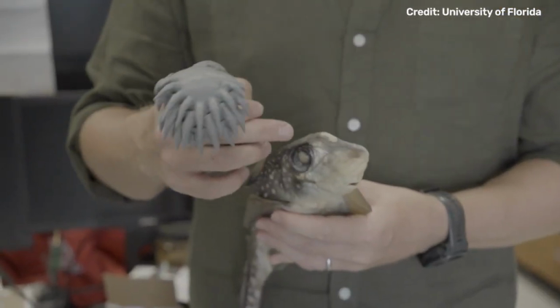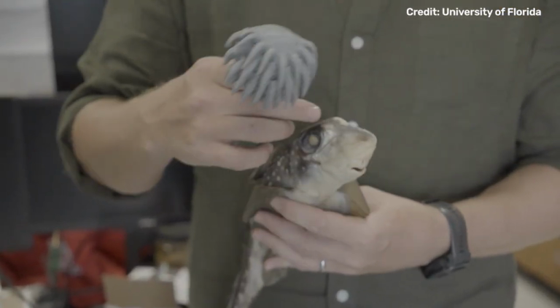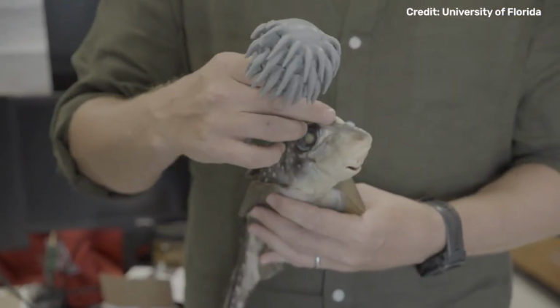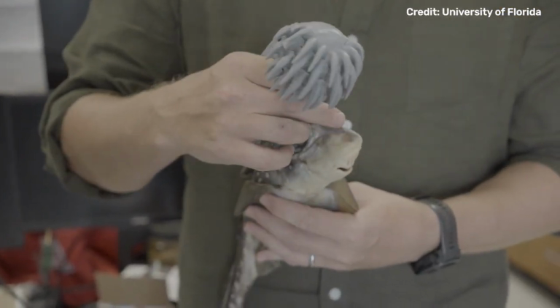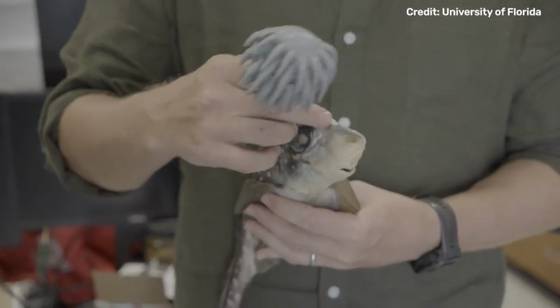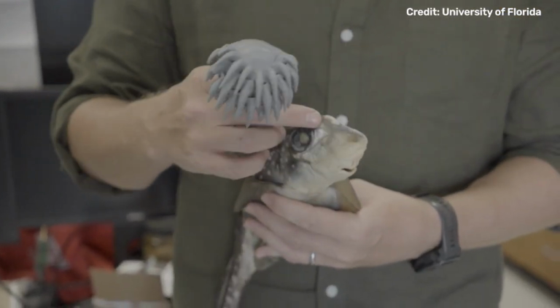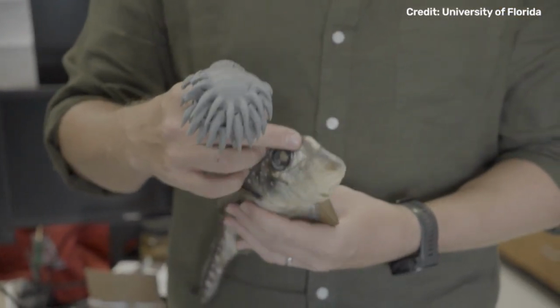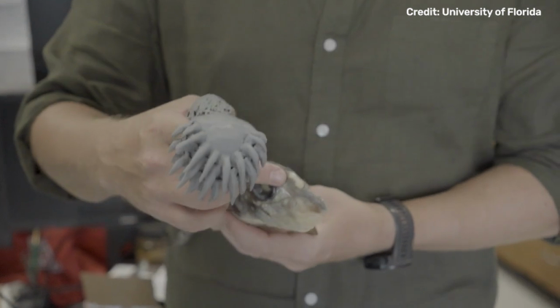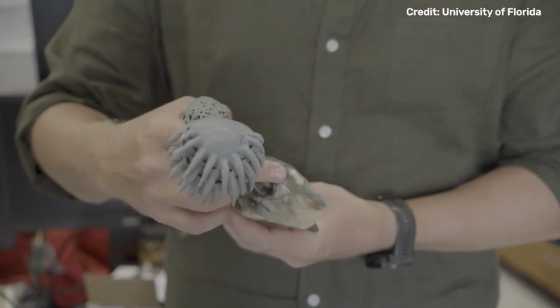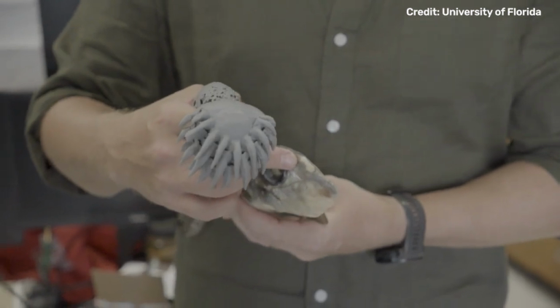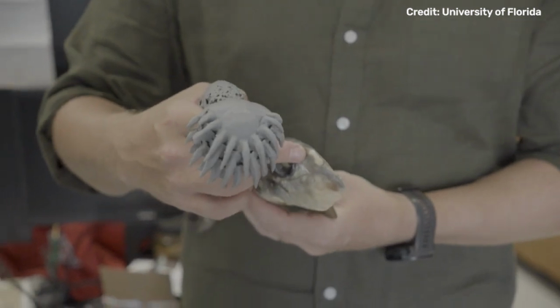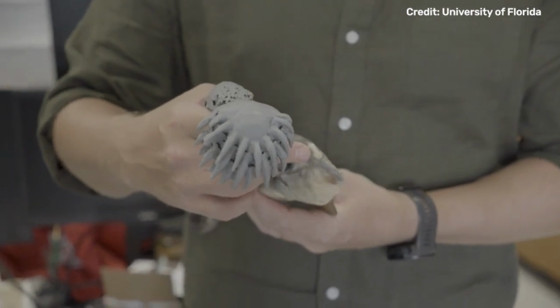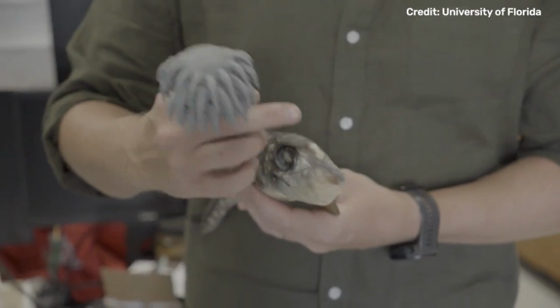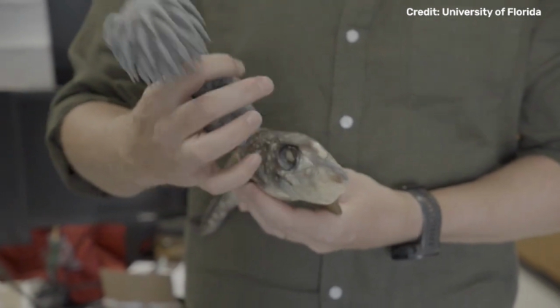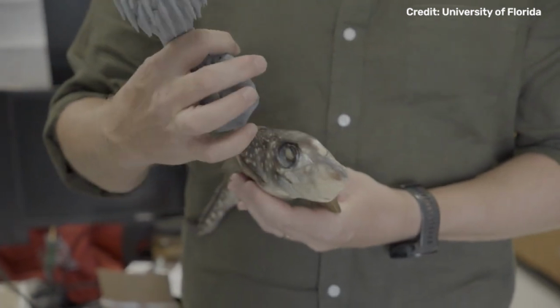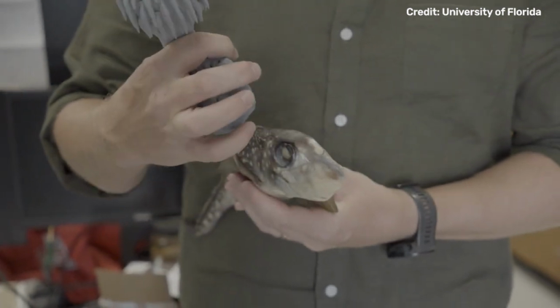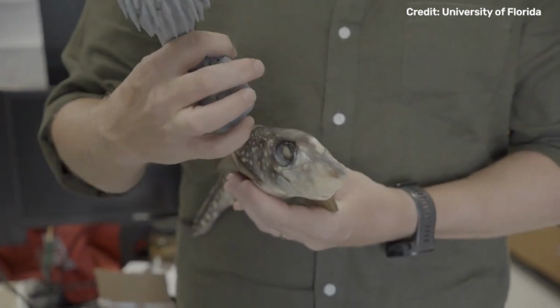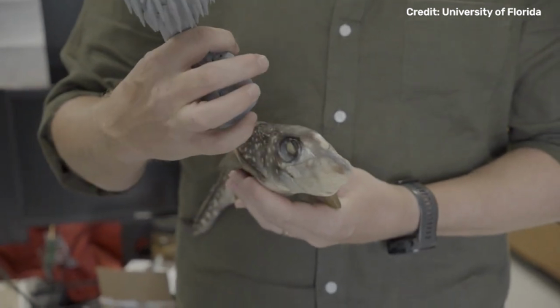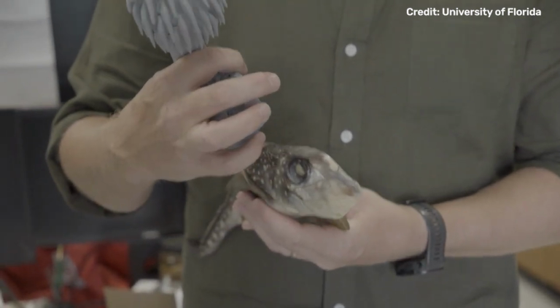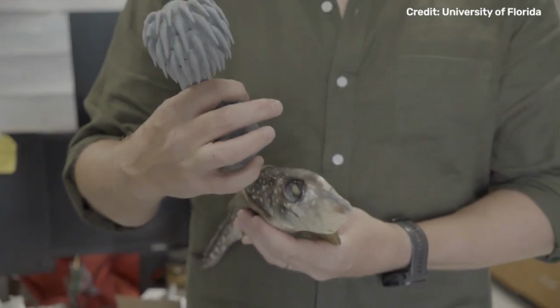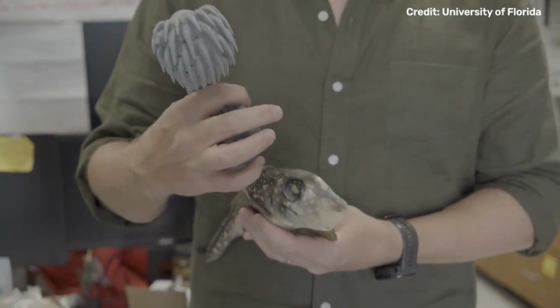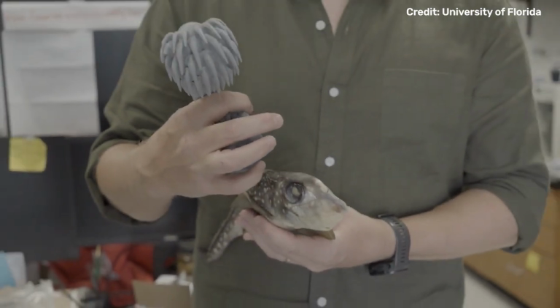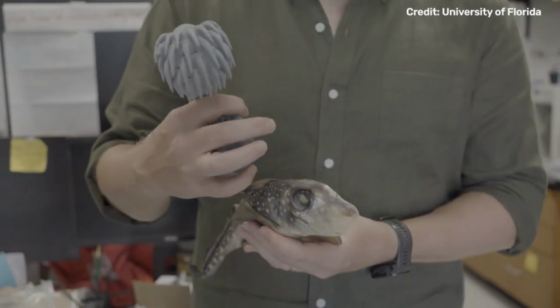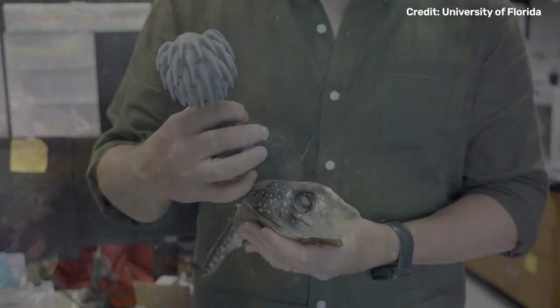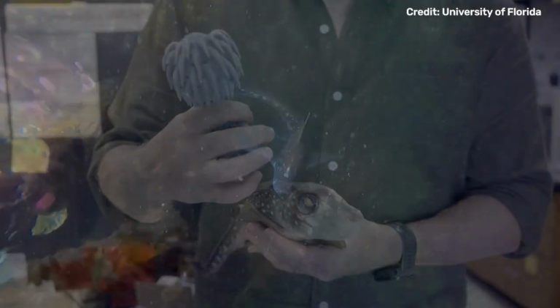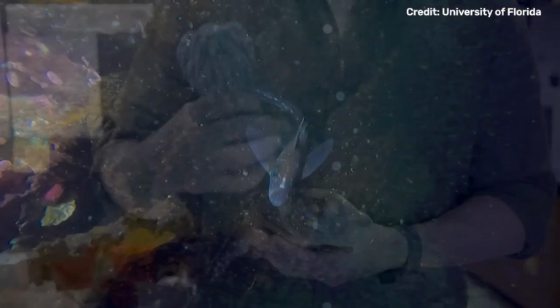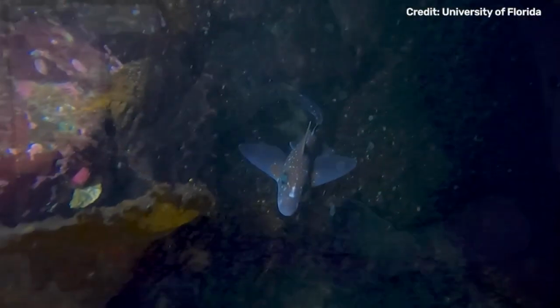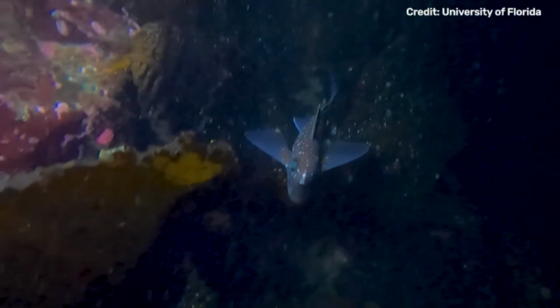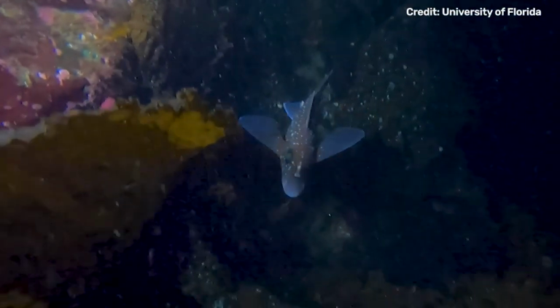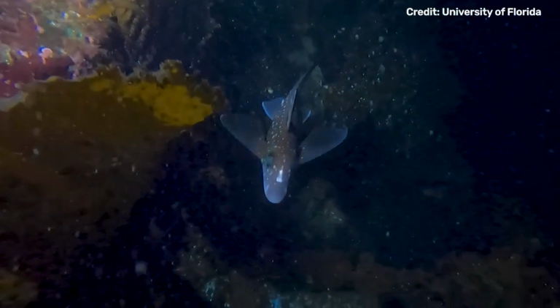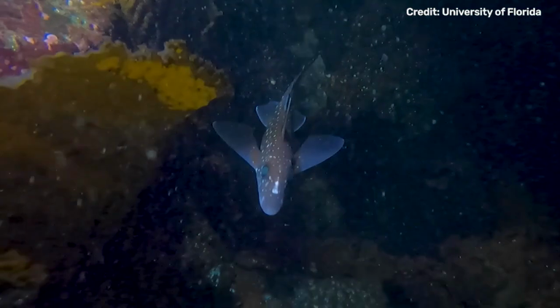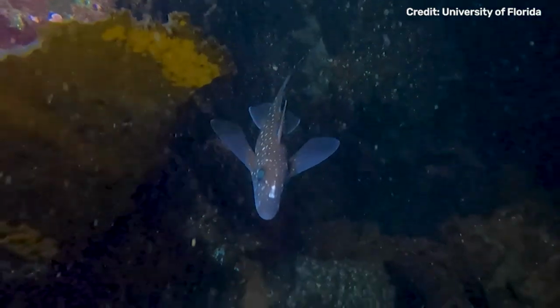What this really shows is the dynamism of teeth more generally. If we can find teeth on the forehead of these fish, where else might we find teeth?